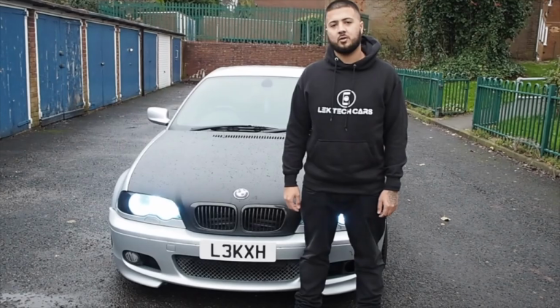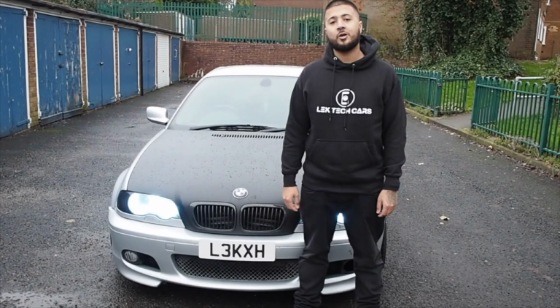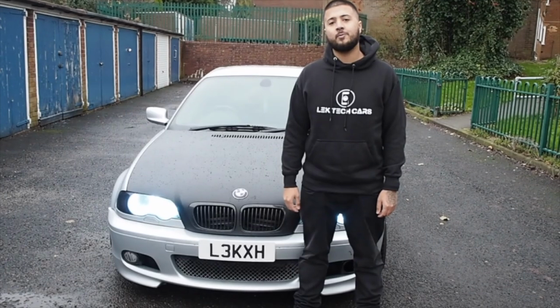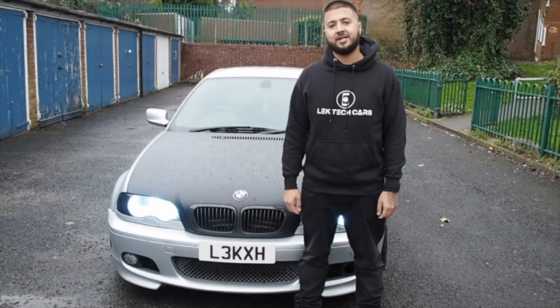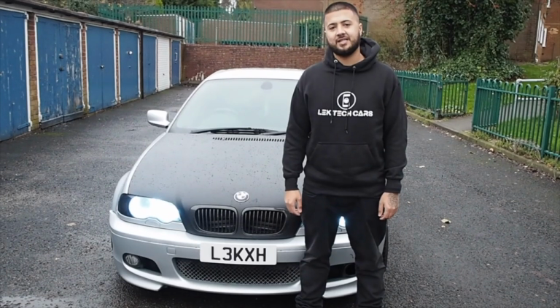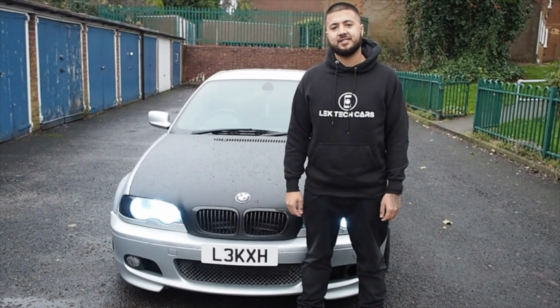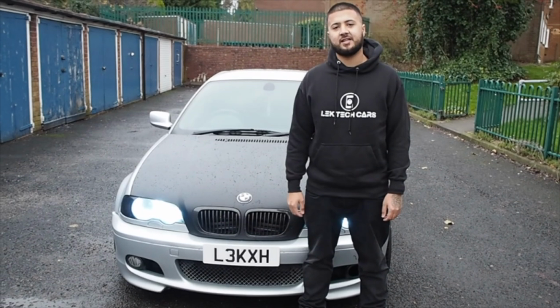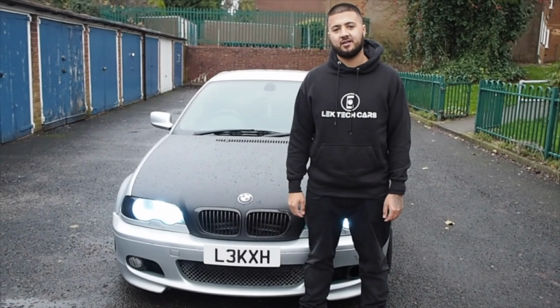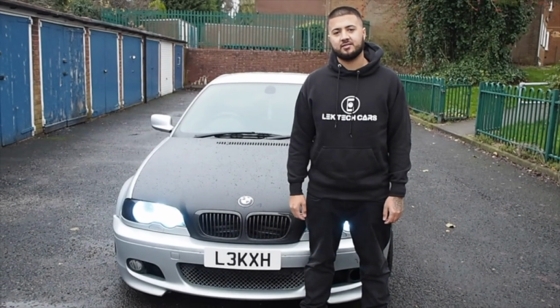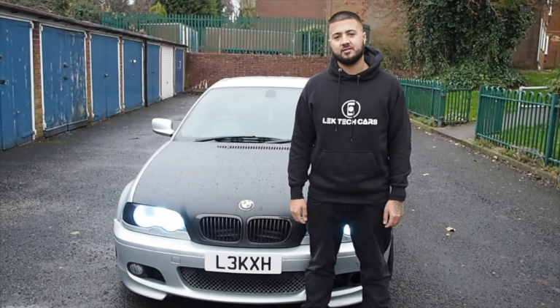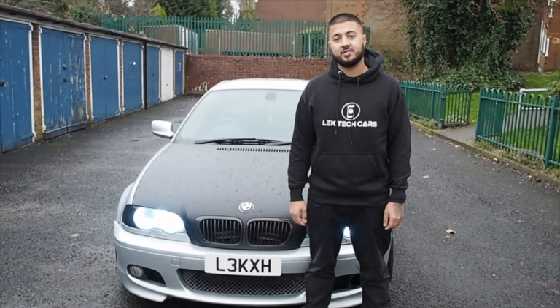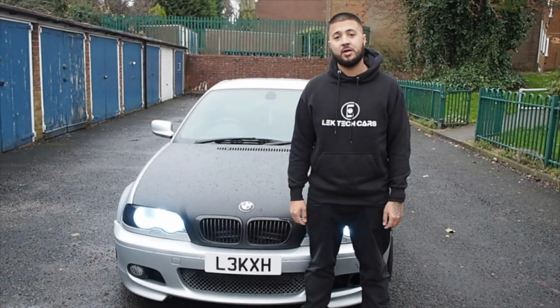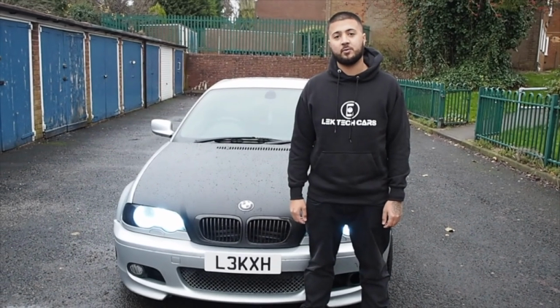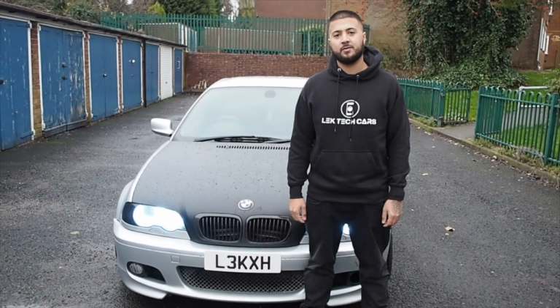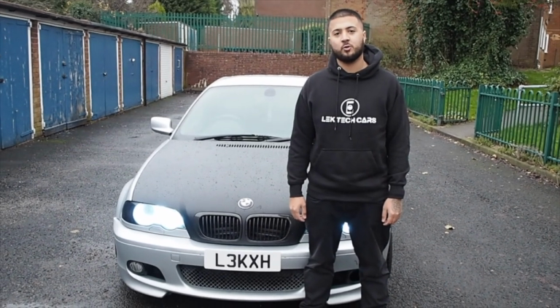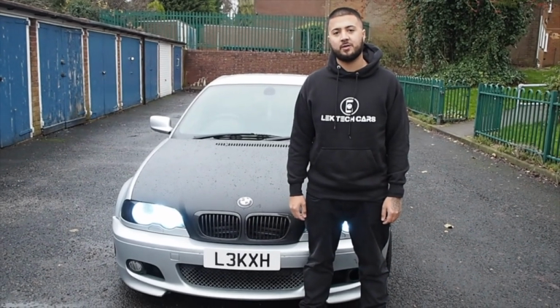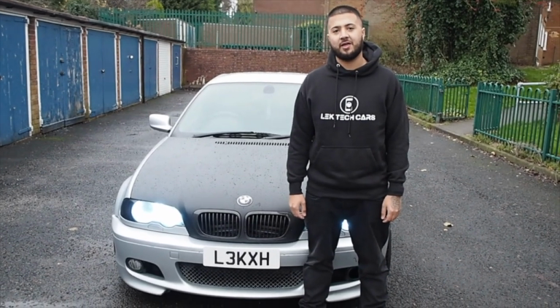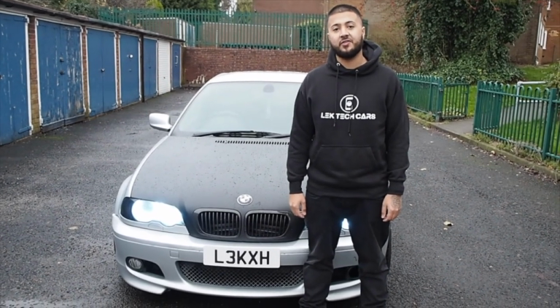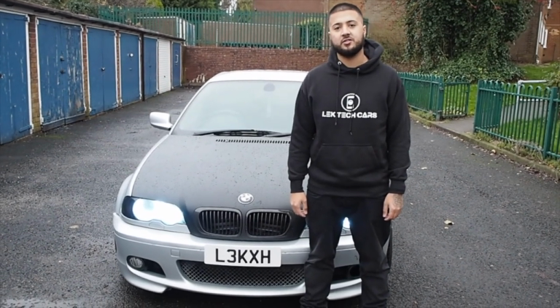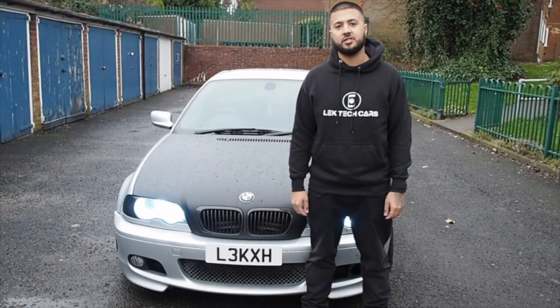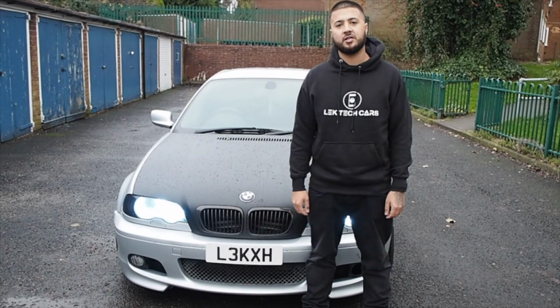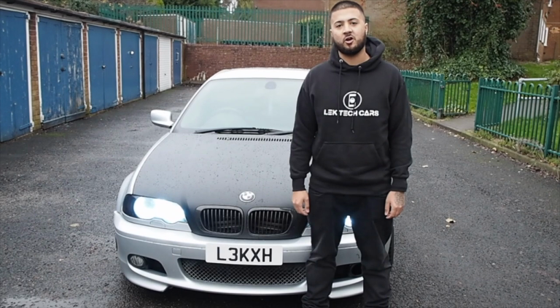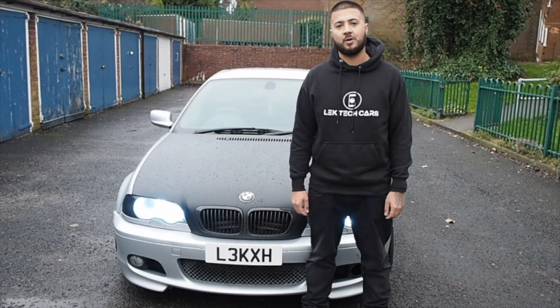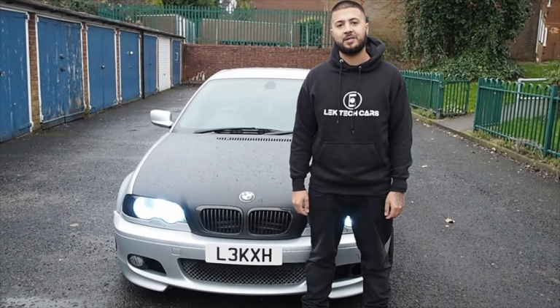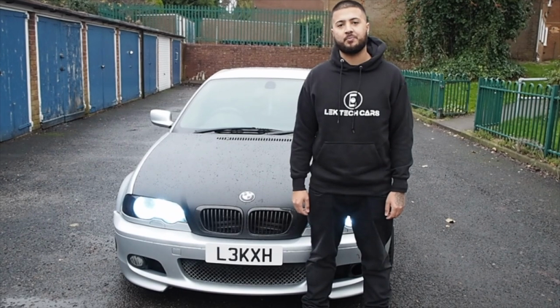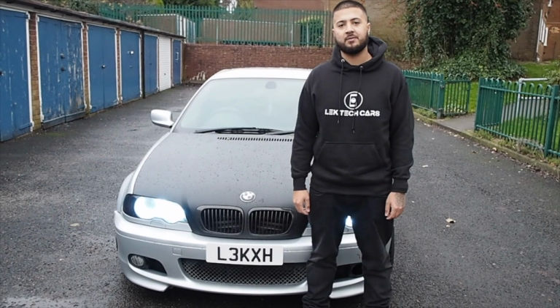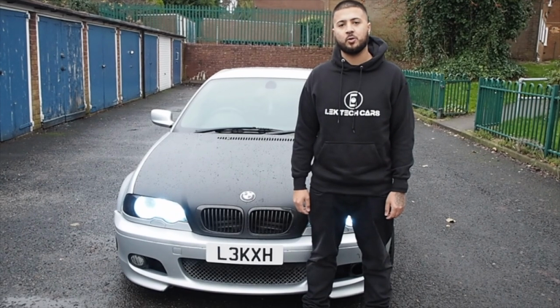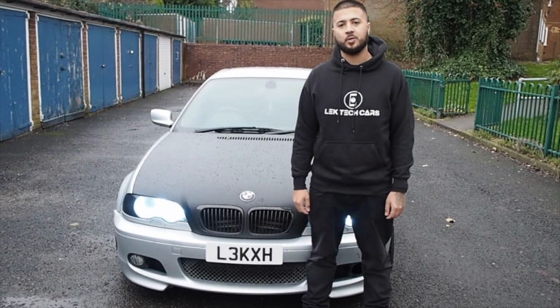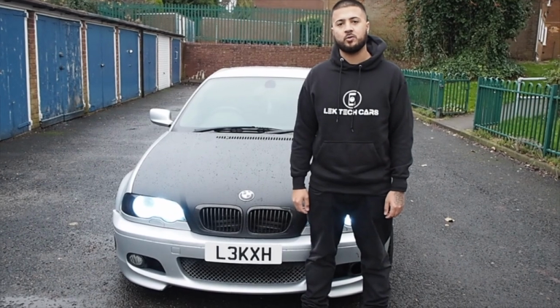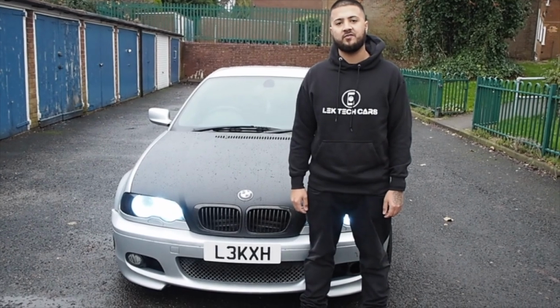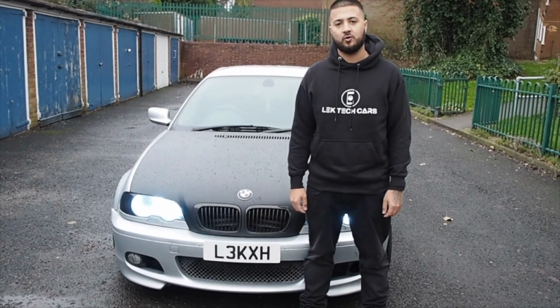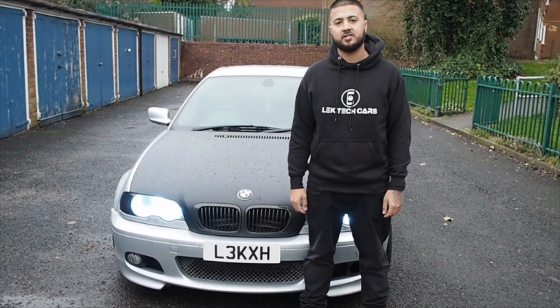Welcome back to LecTechCar. Today we're going to be talking about things you didn't know about the BMW E46.